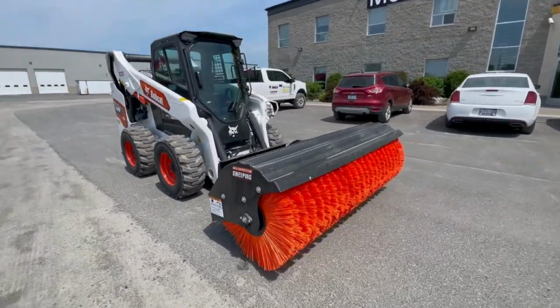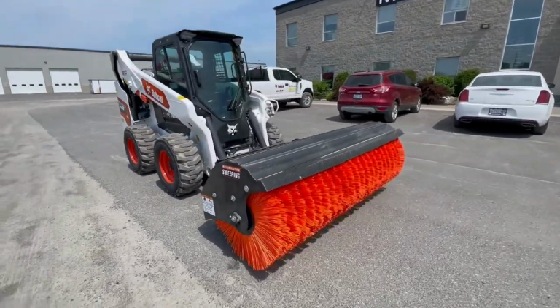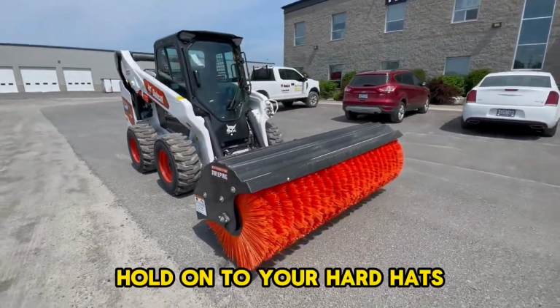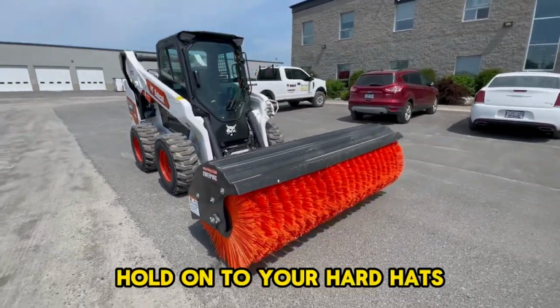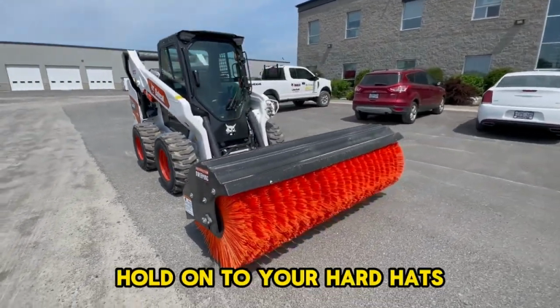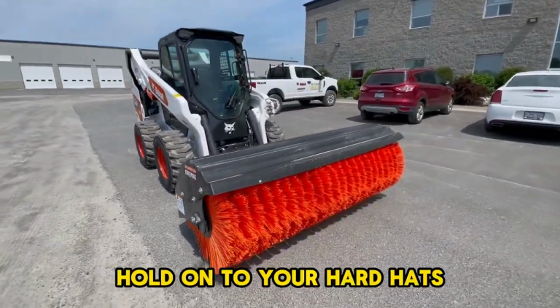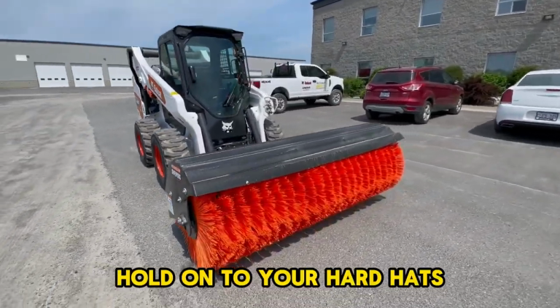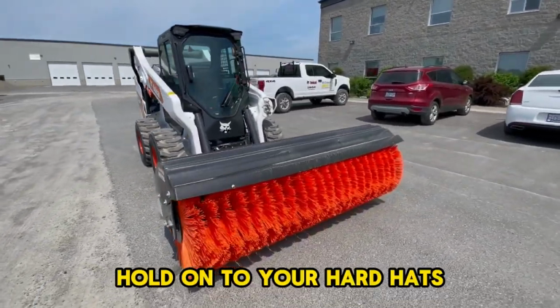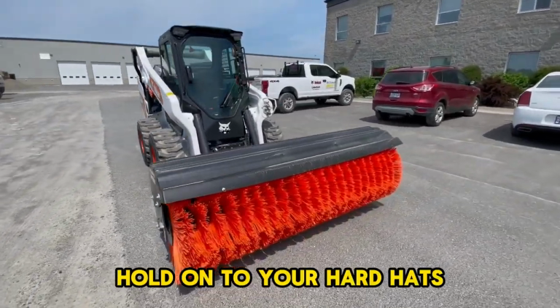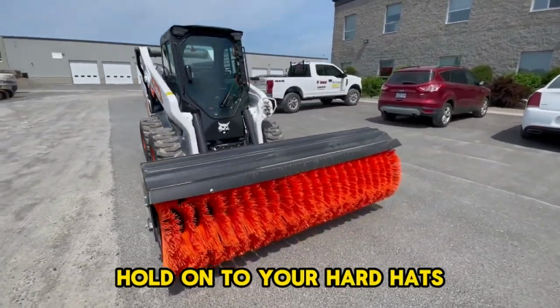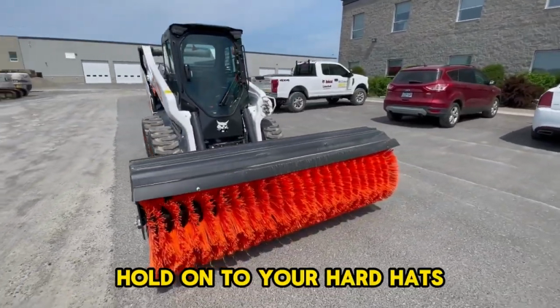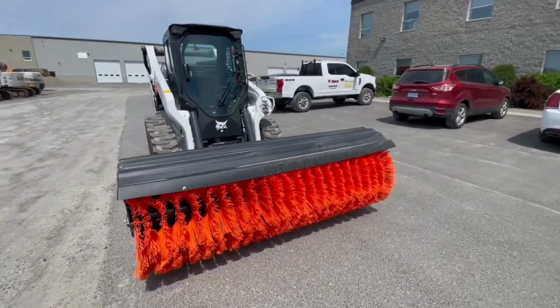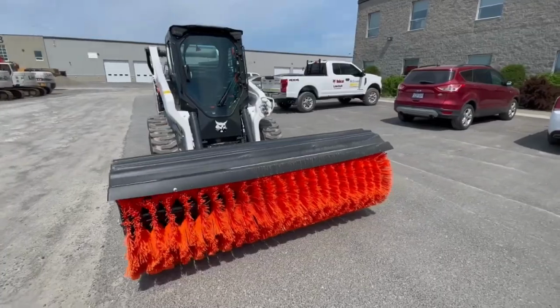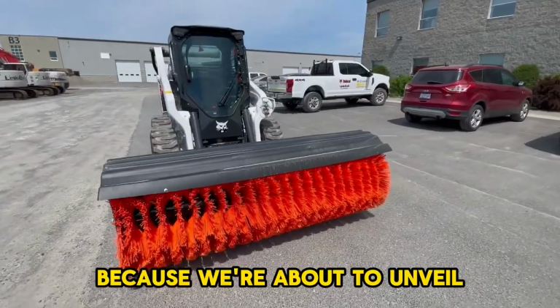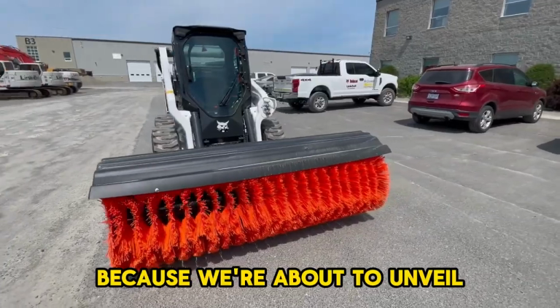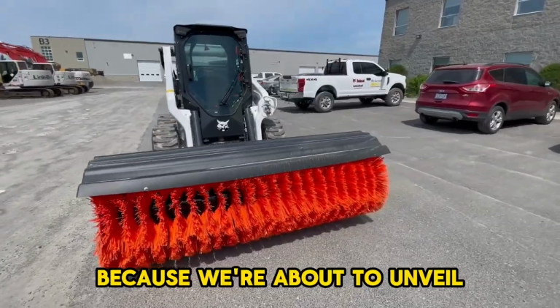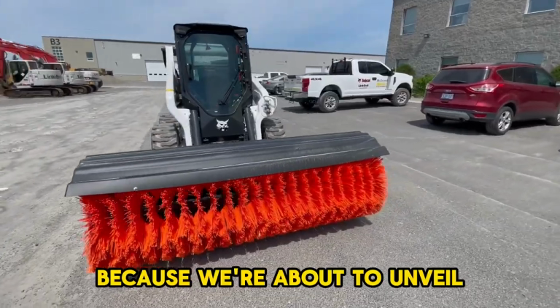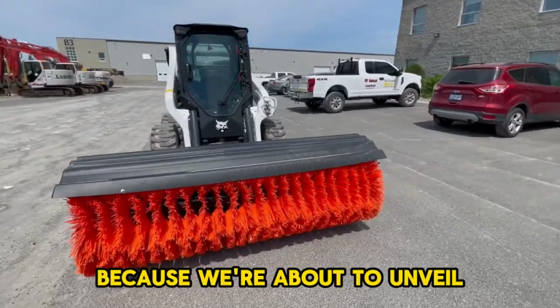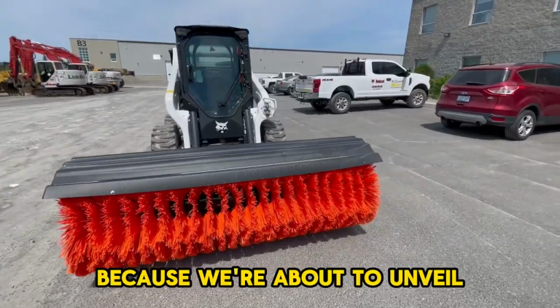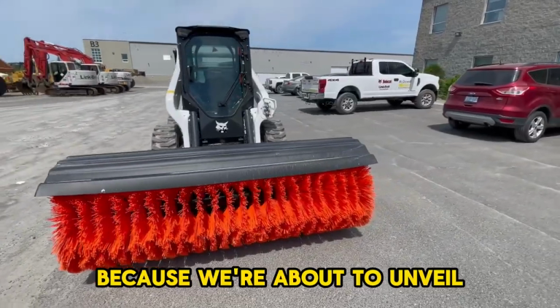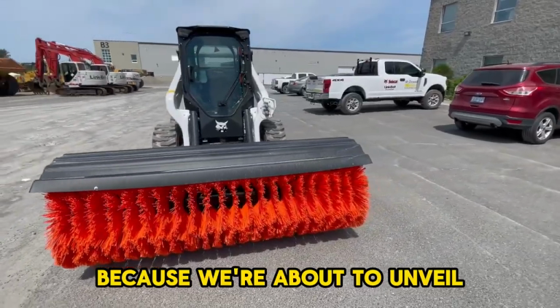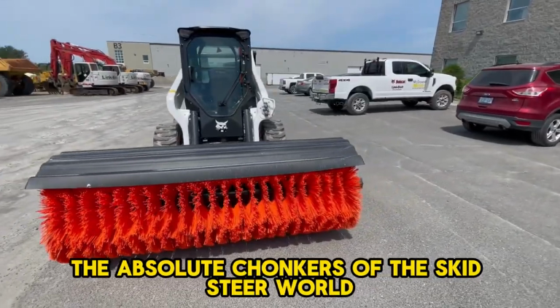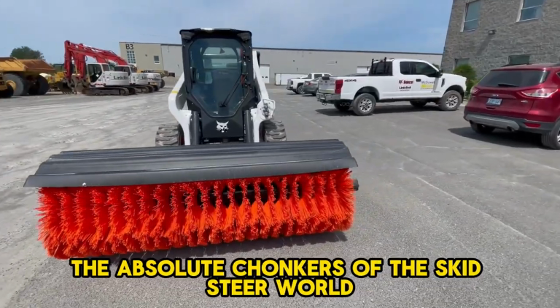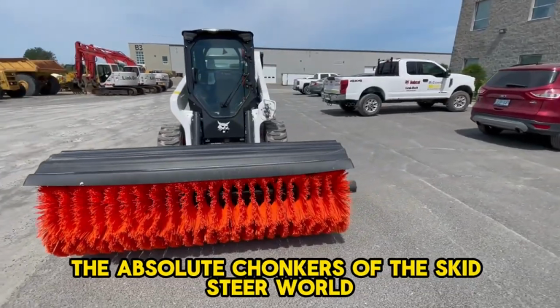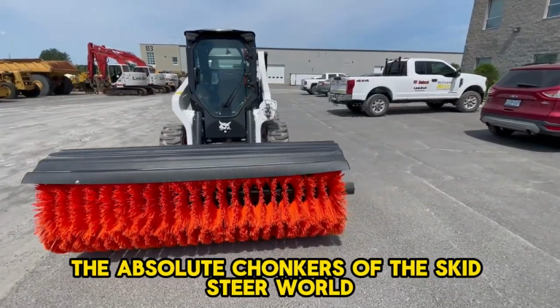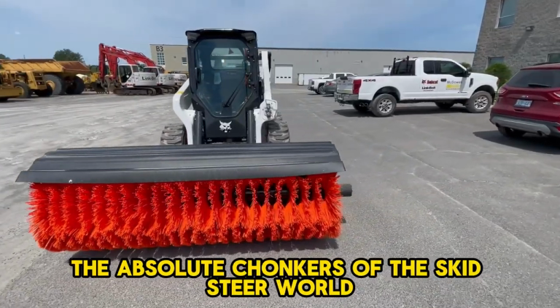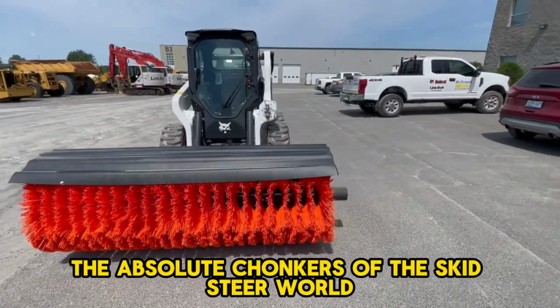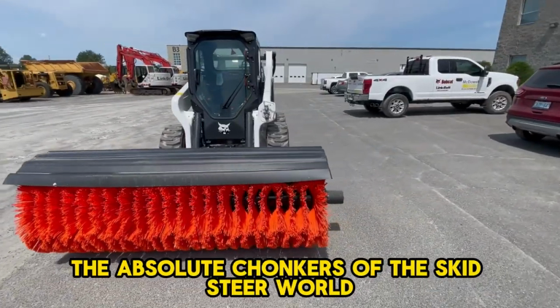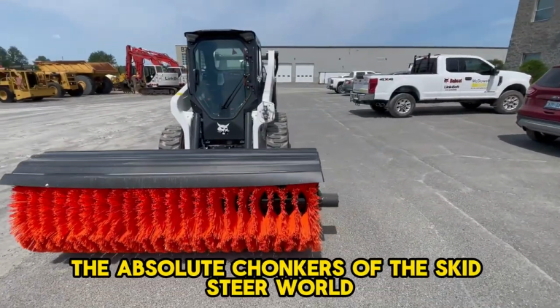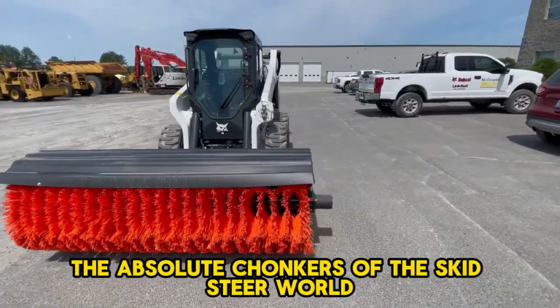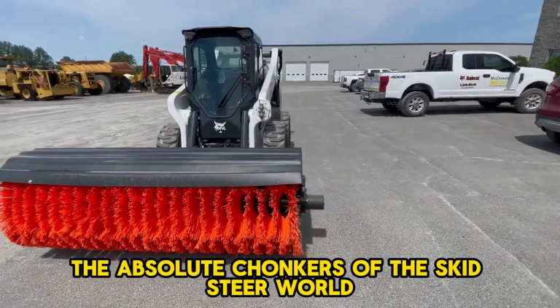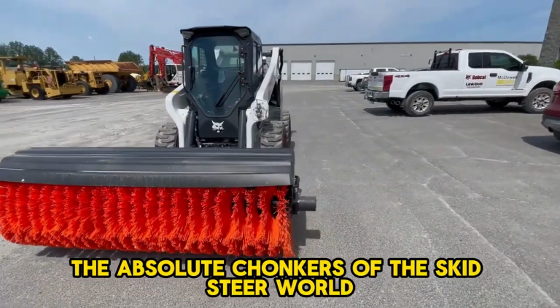Hold on to your hard hats, because we're about to unveil the absolute chonkers of the skid steer world.